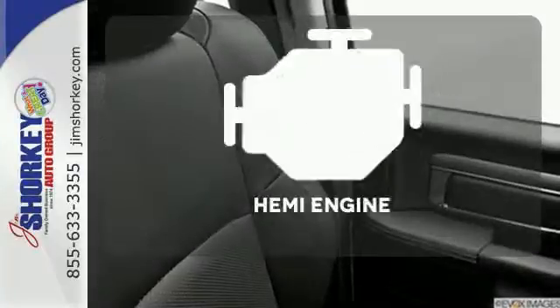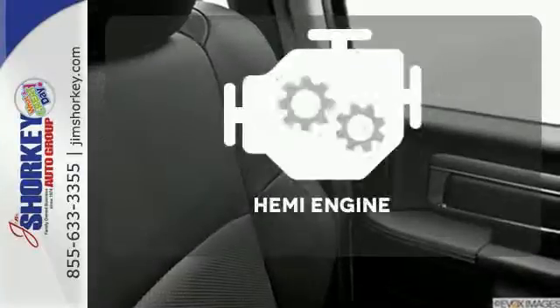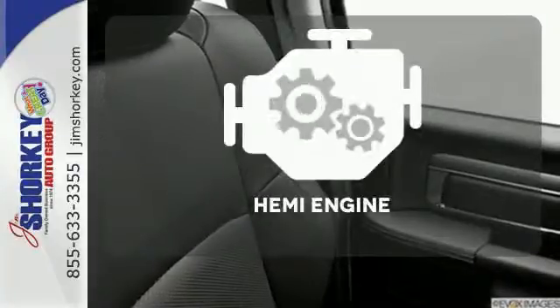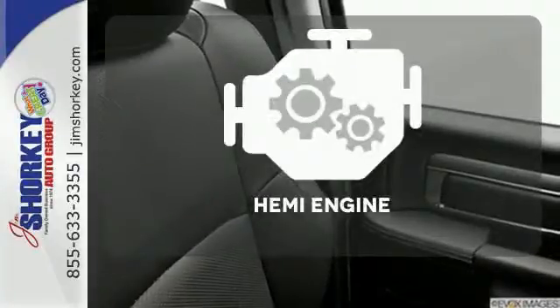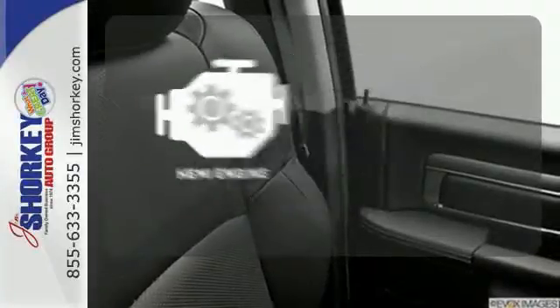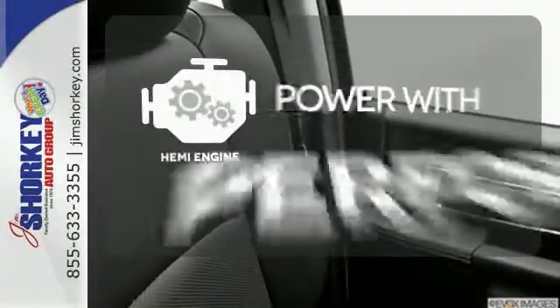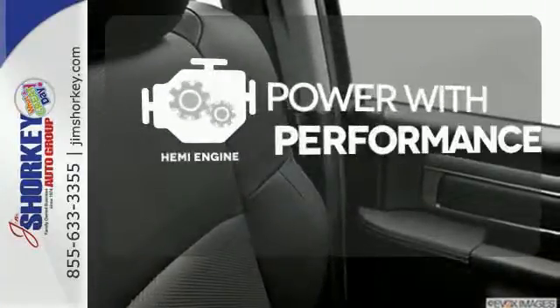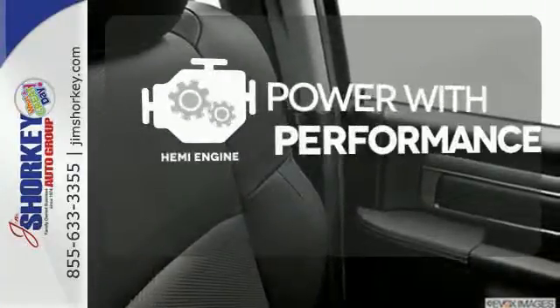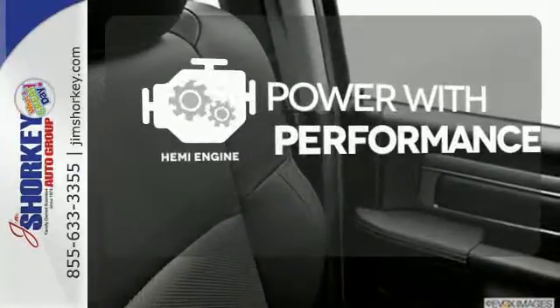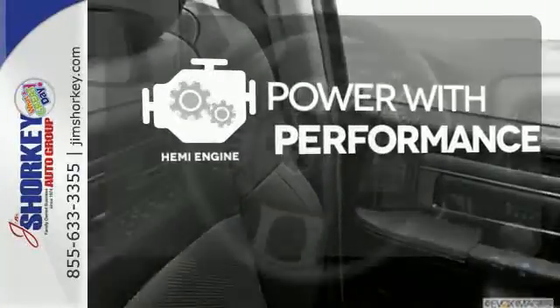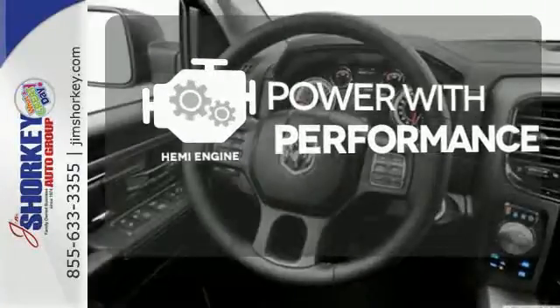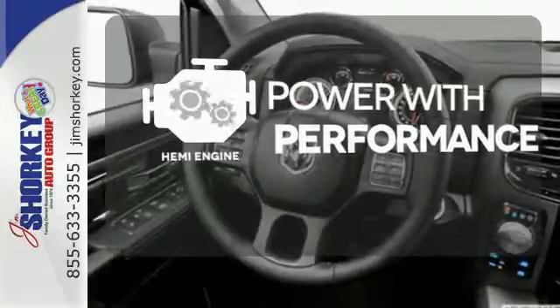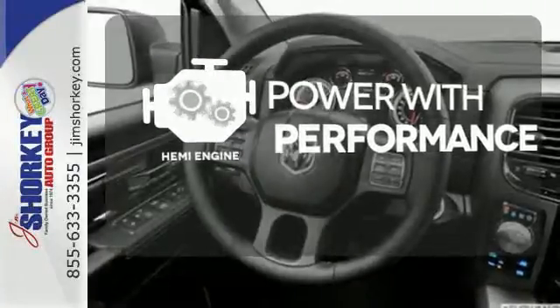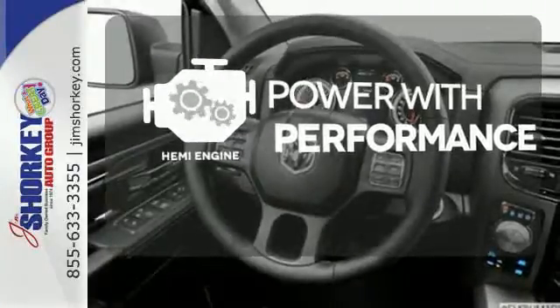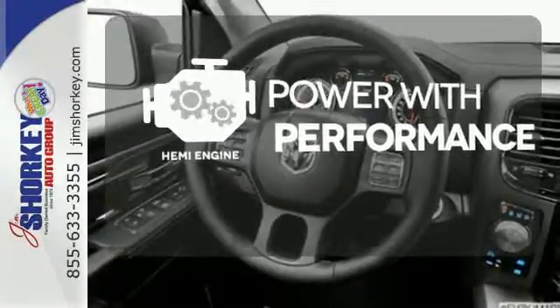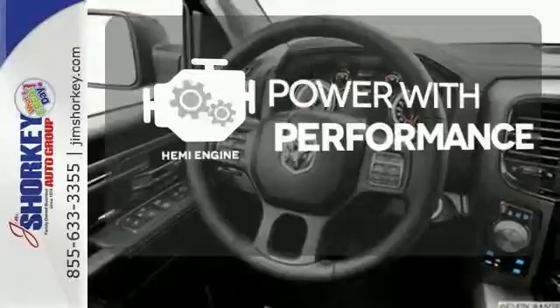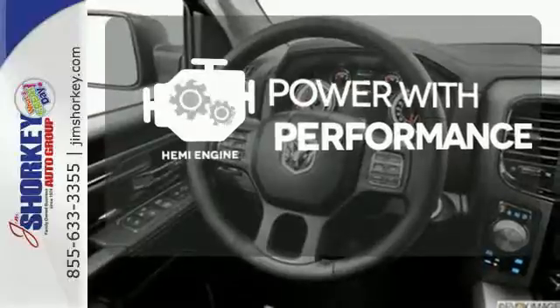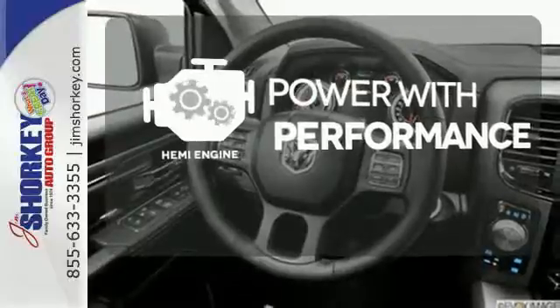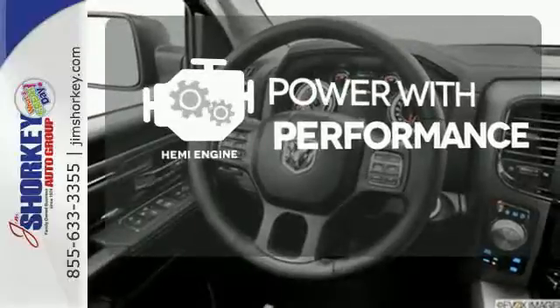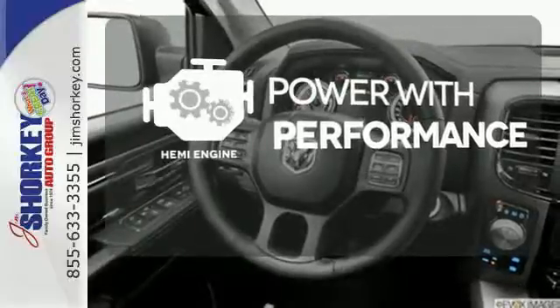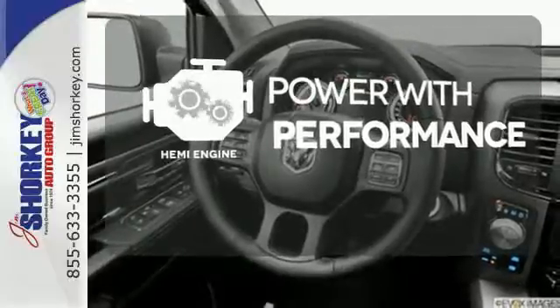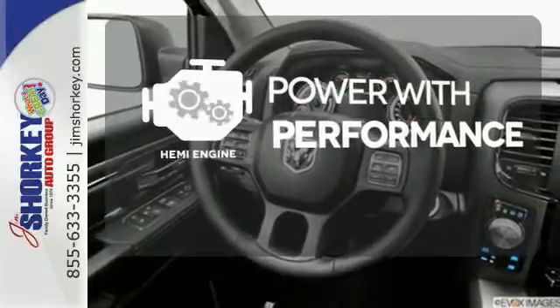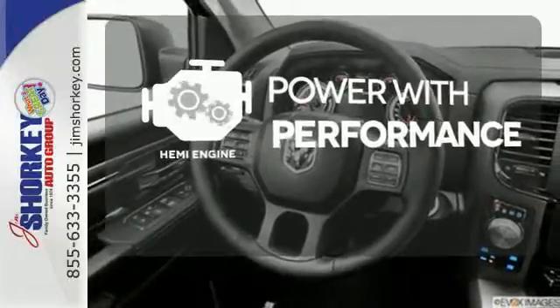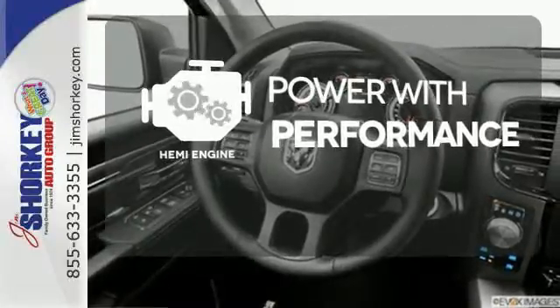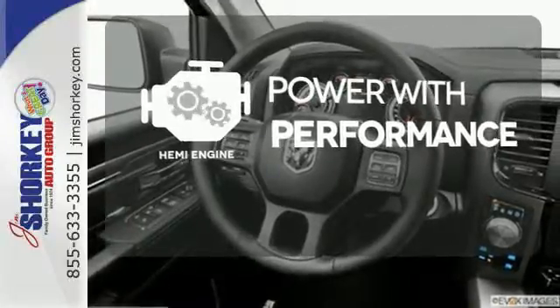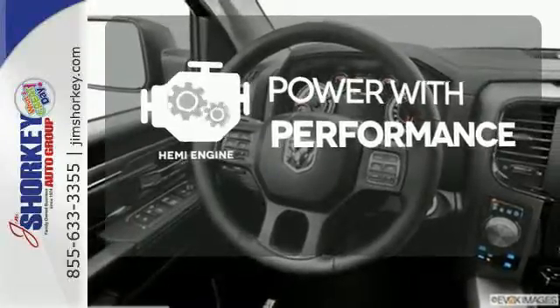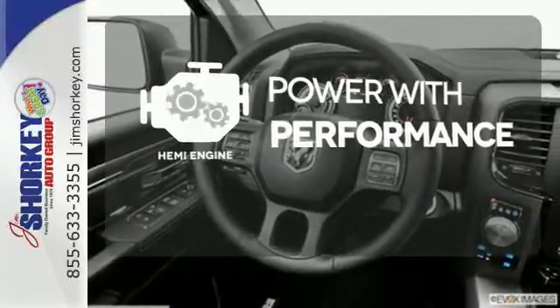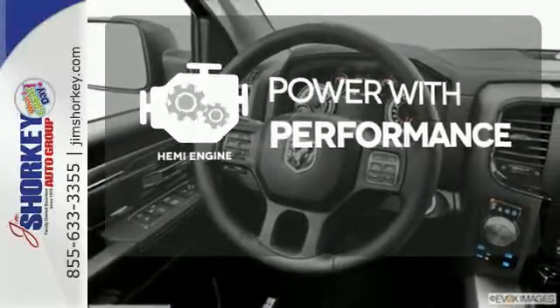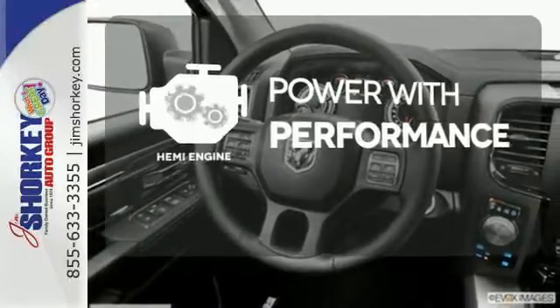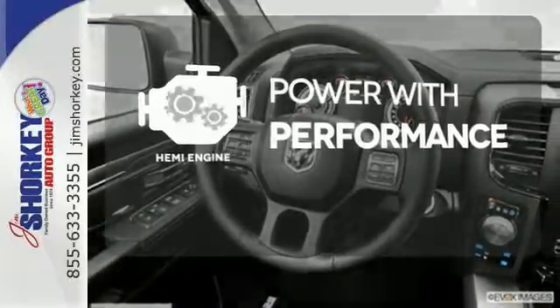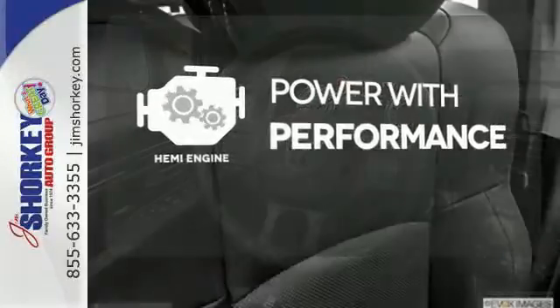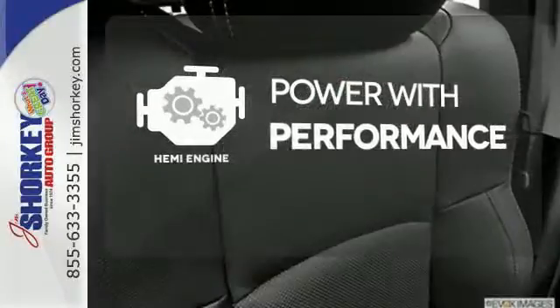Synonymous with strength, endurance and tried and true reliability, a Hemi is the stuff of legend.